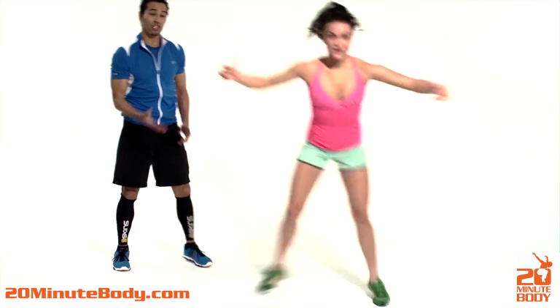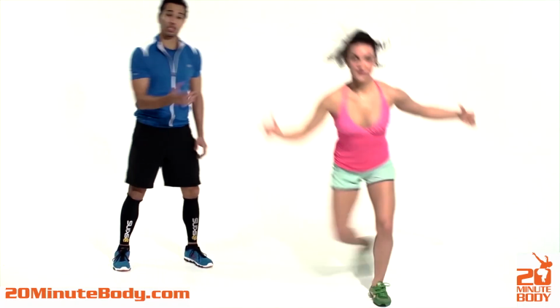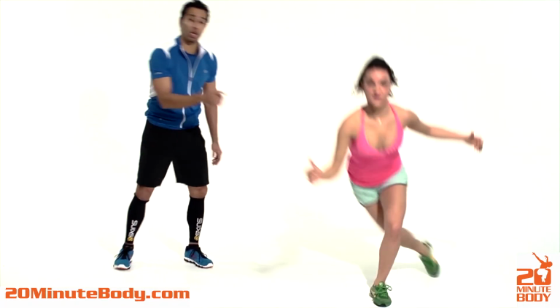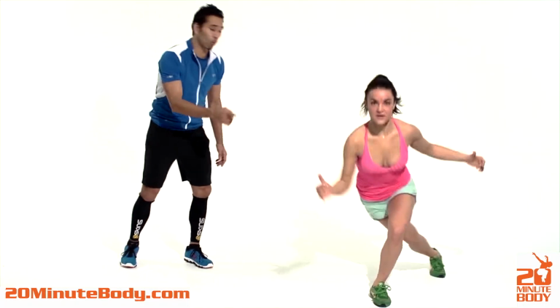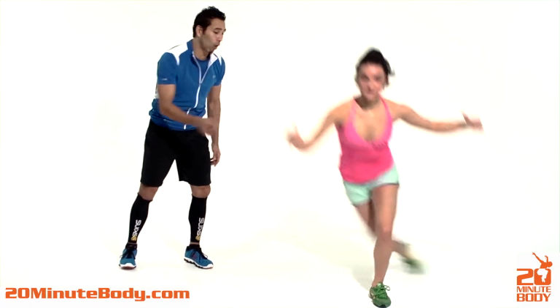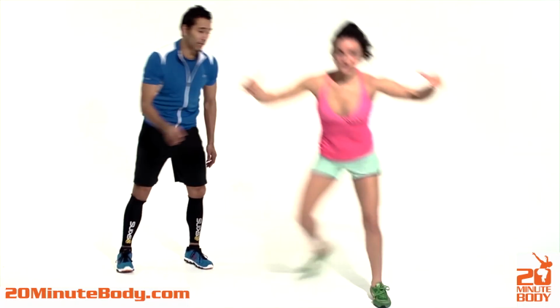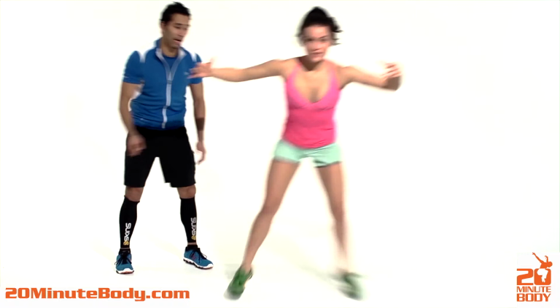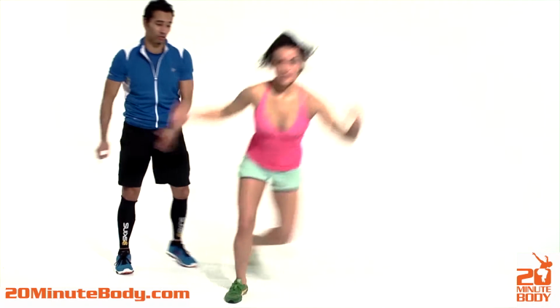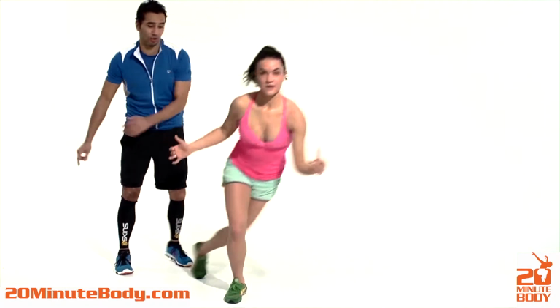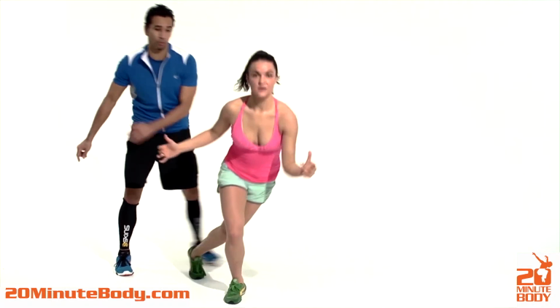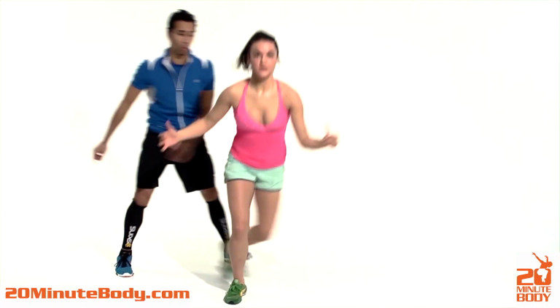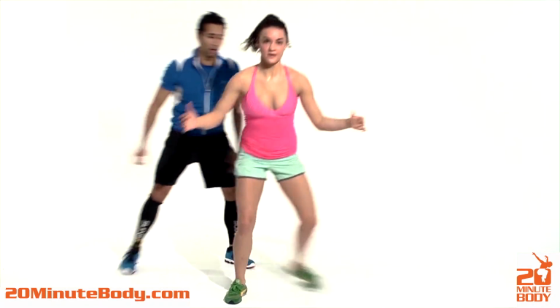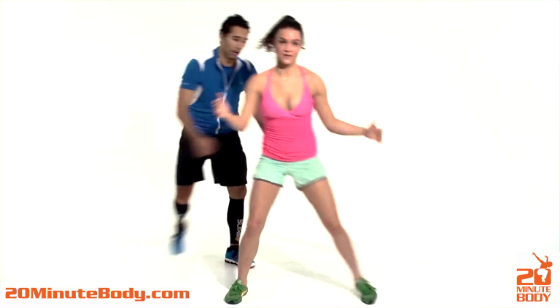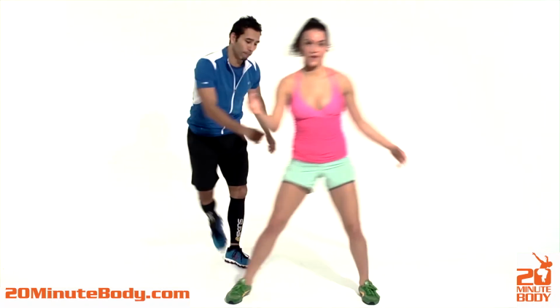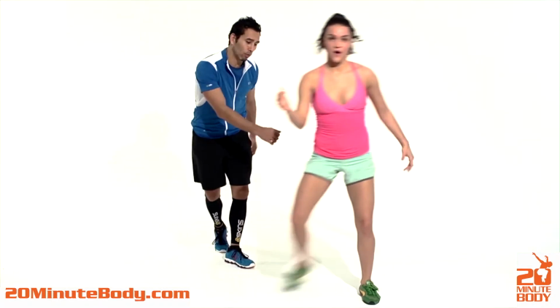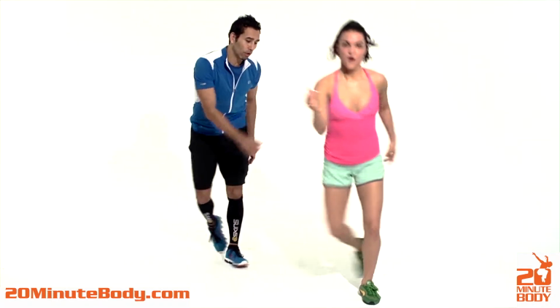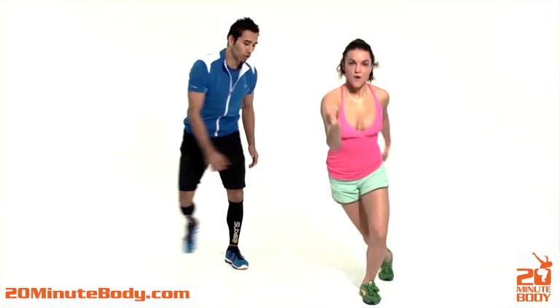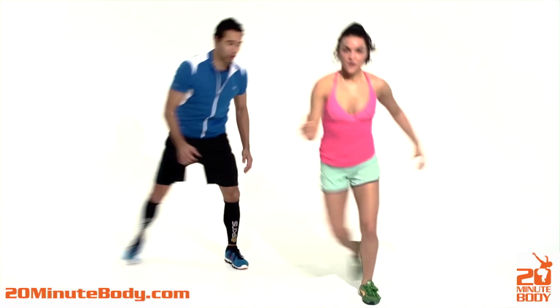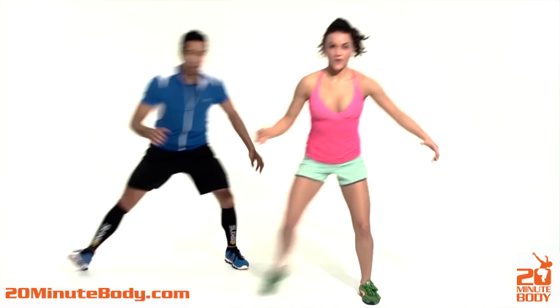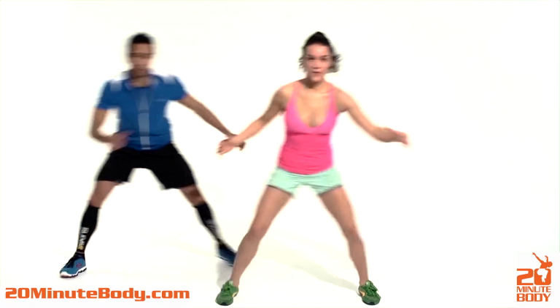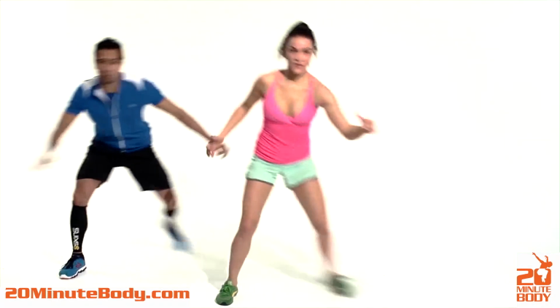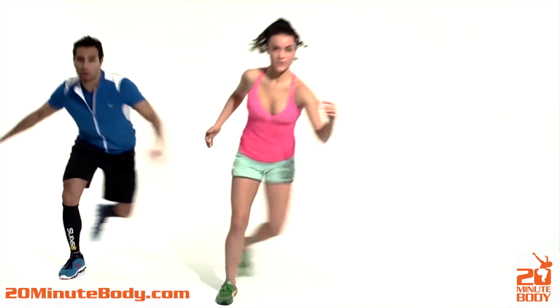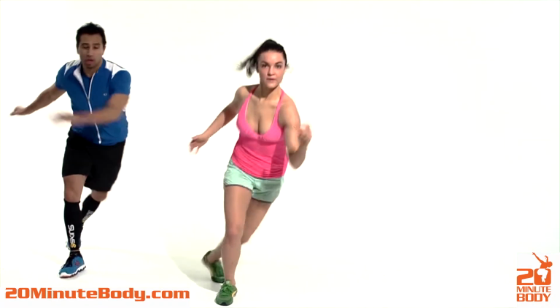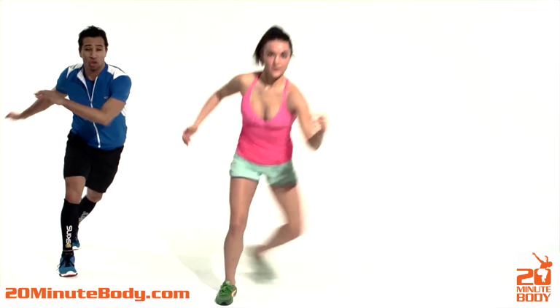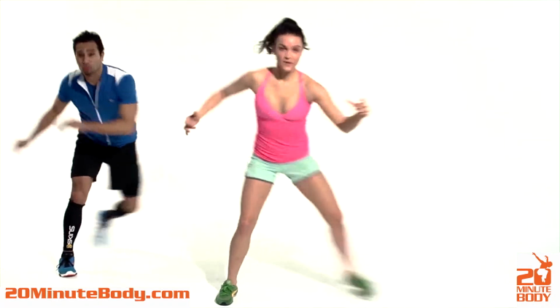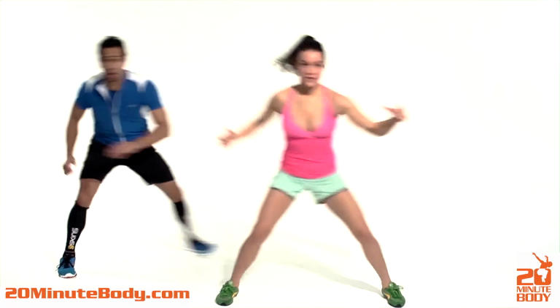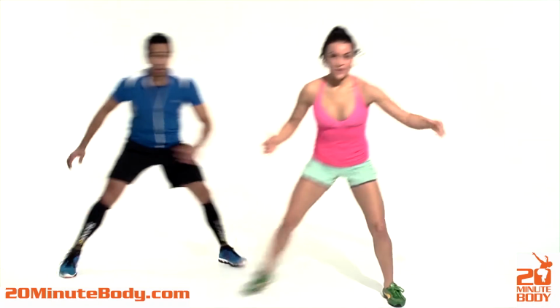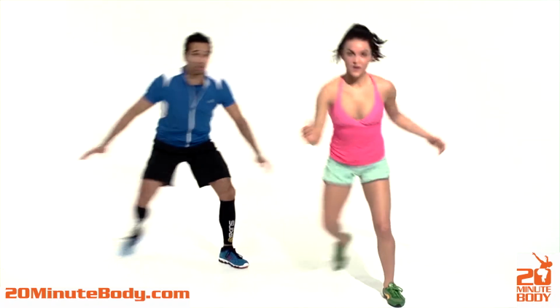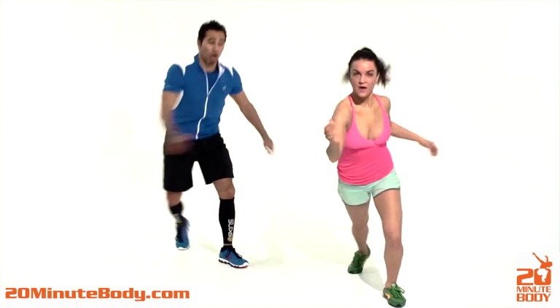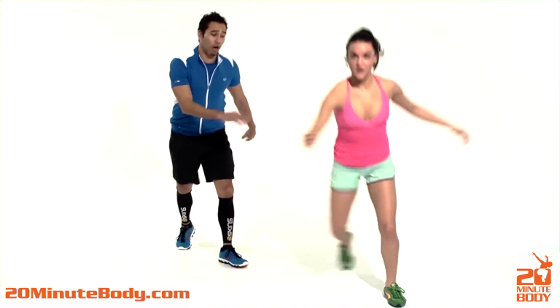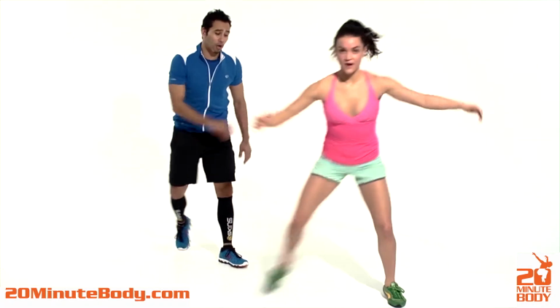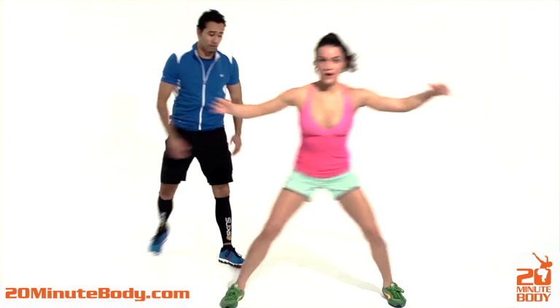She could also walk it out — just show them the walkout. Boom, boom. Throw those arms.